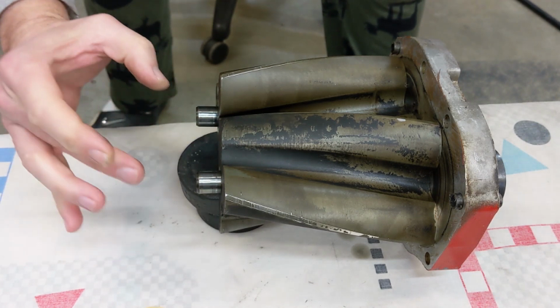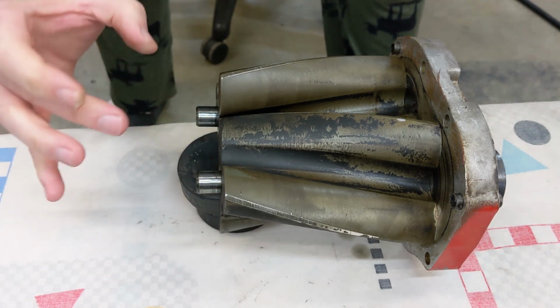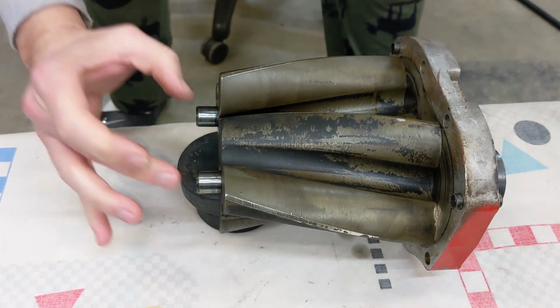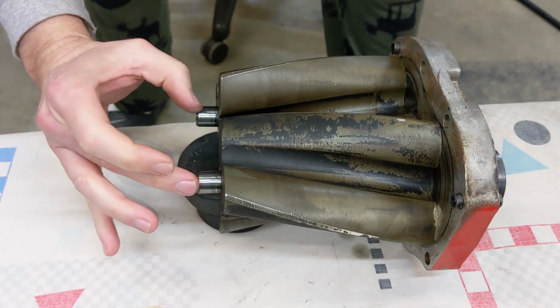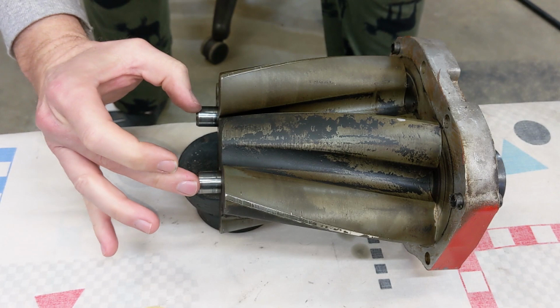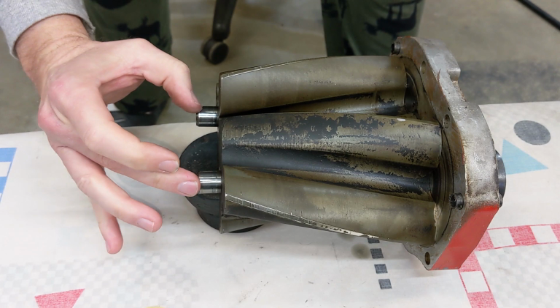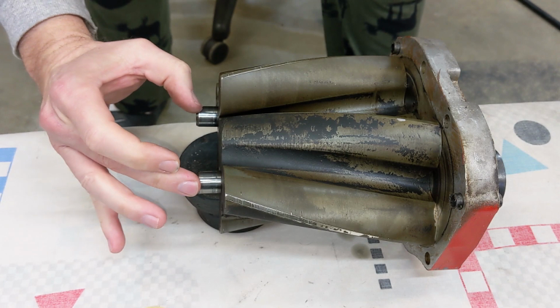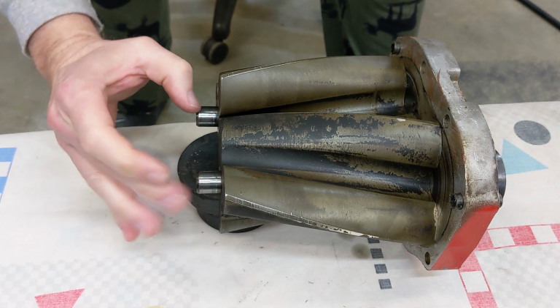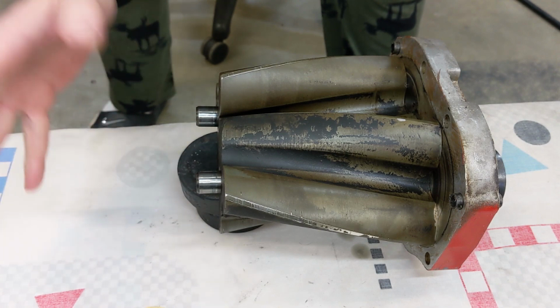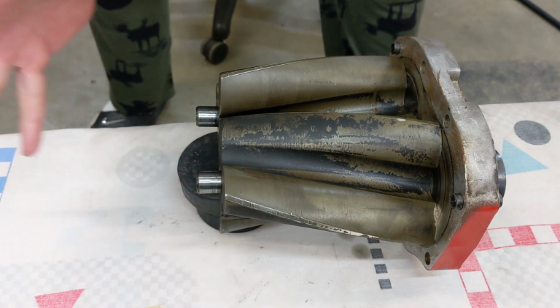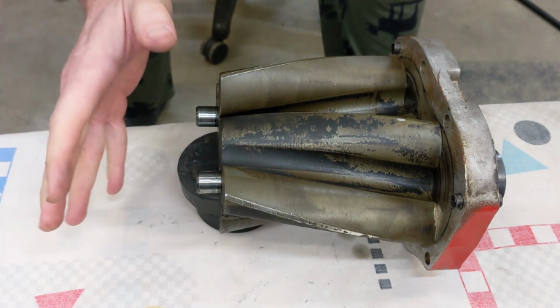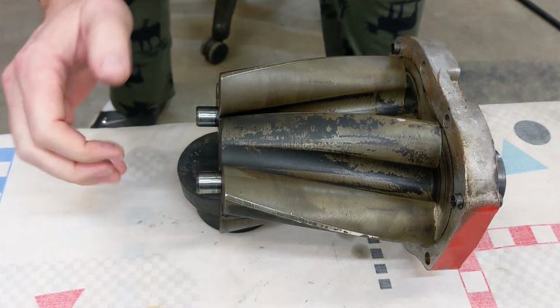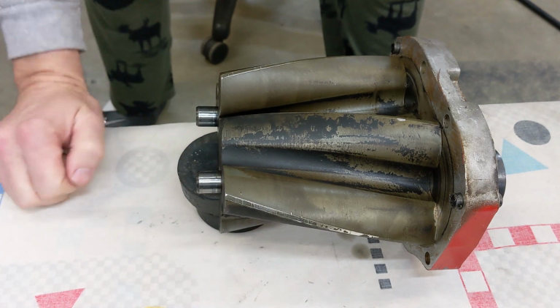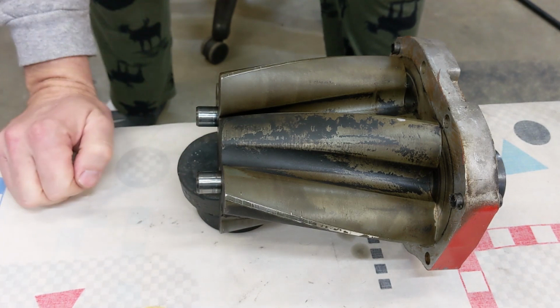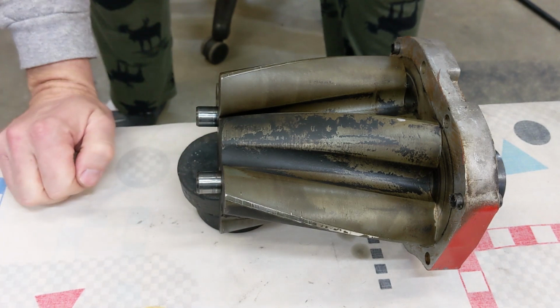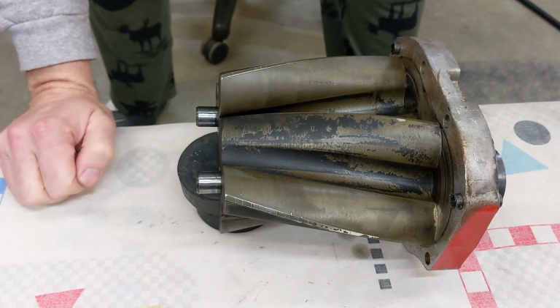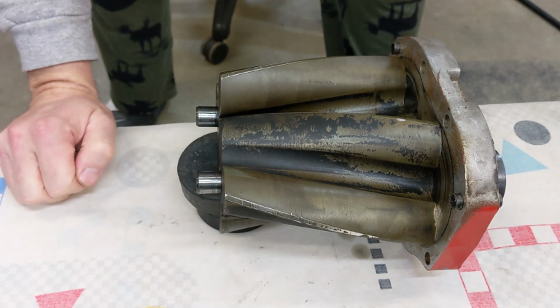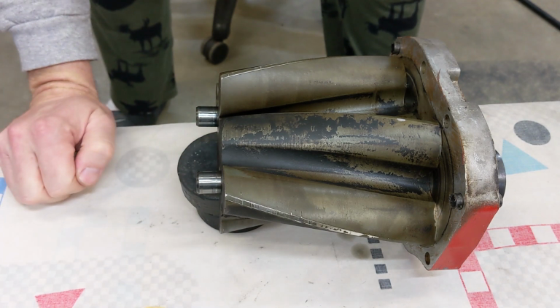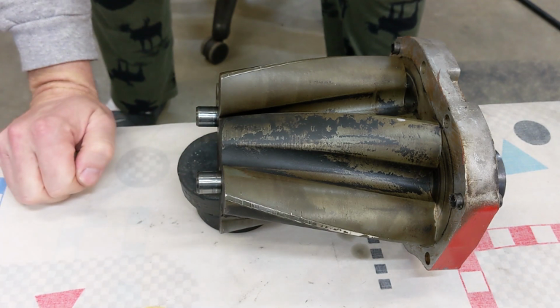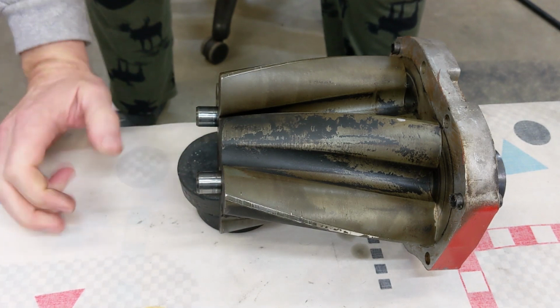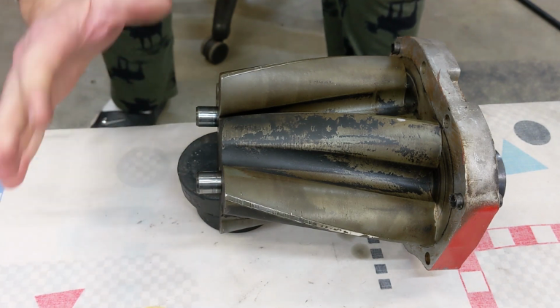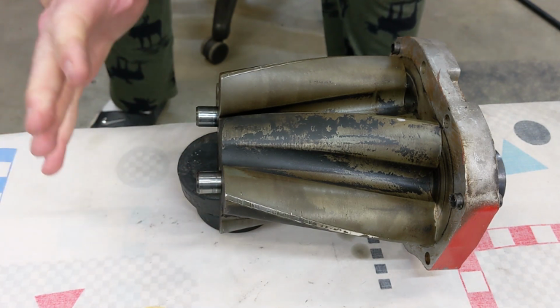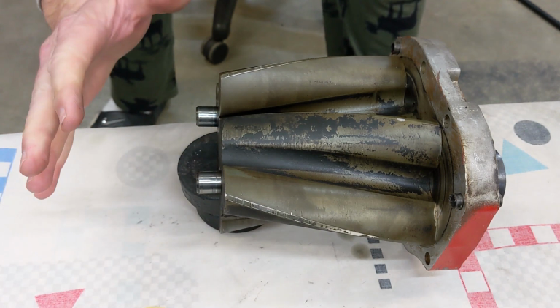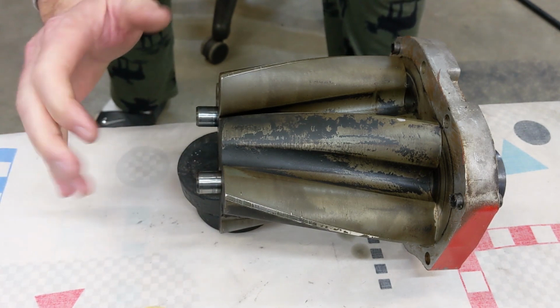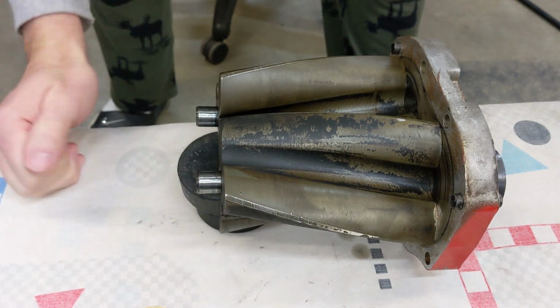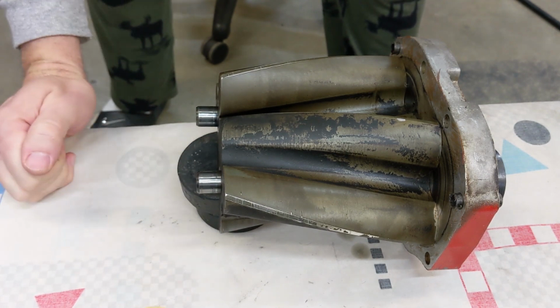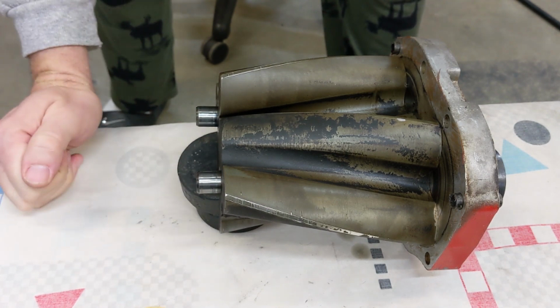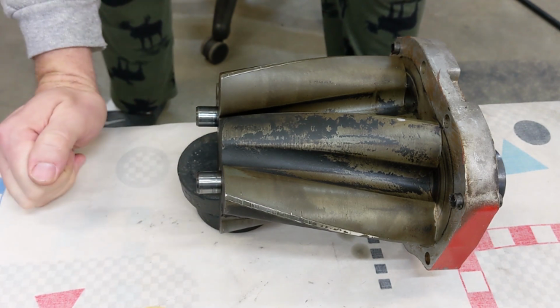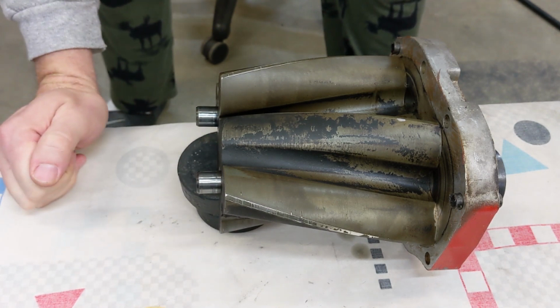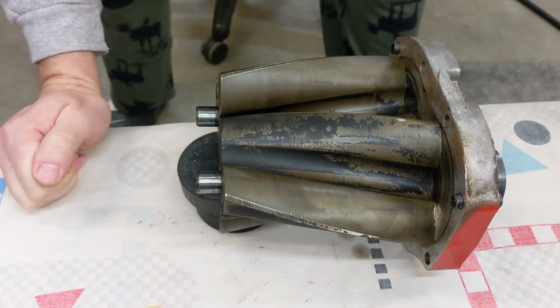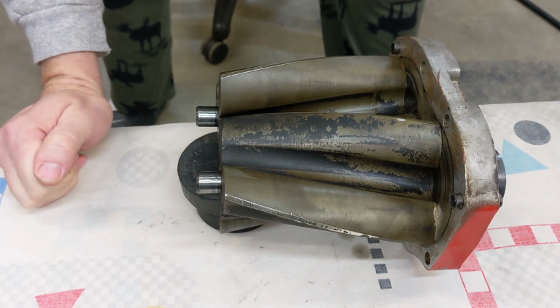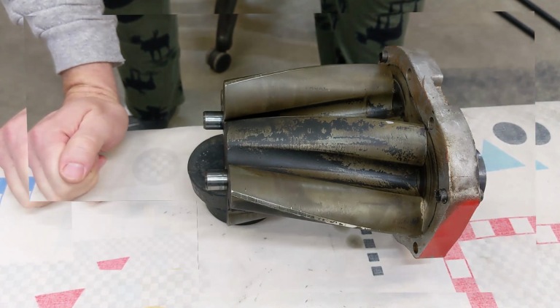If these are shot, then your rotor pack is basically shot. Luckily for me, mine are good.